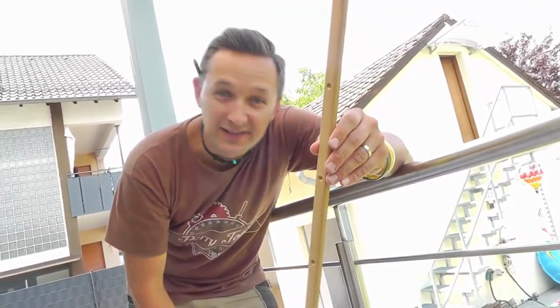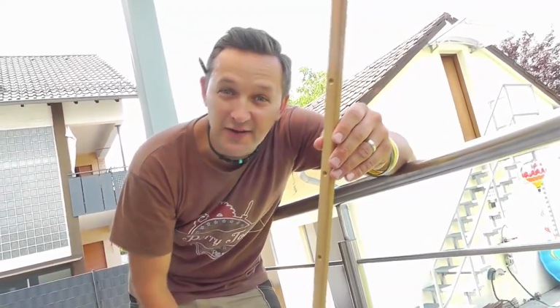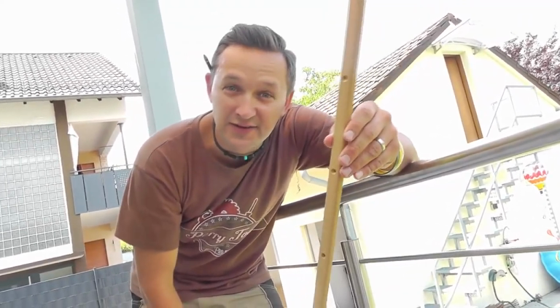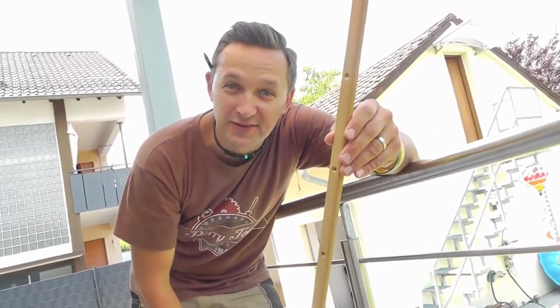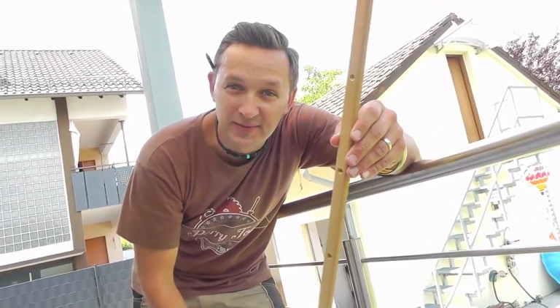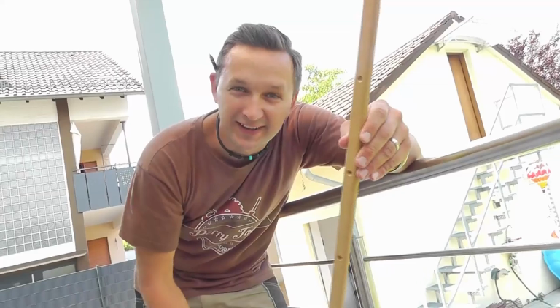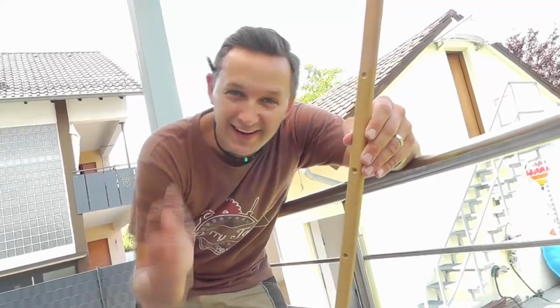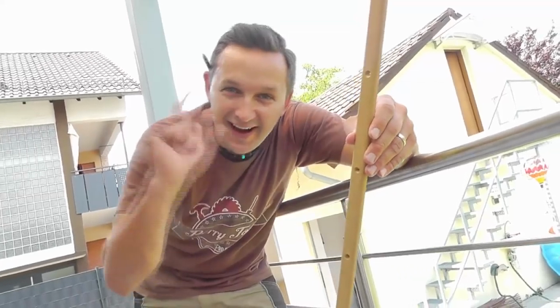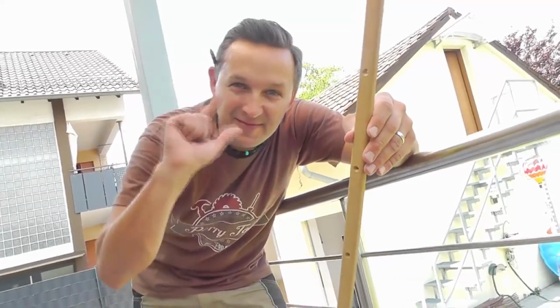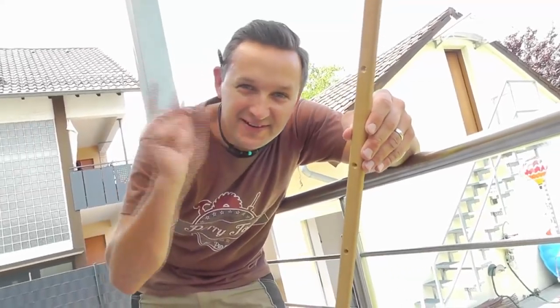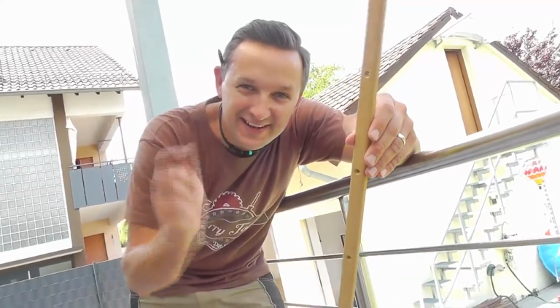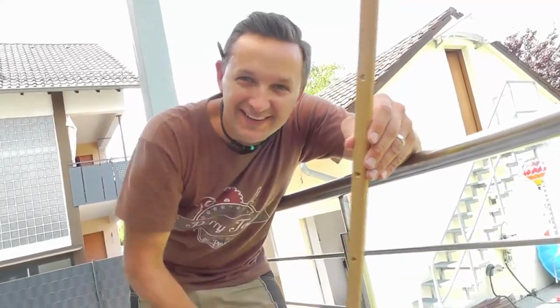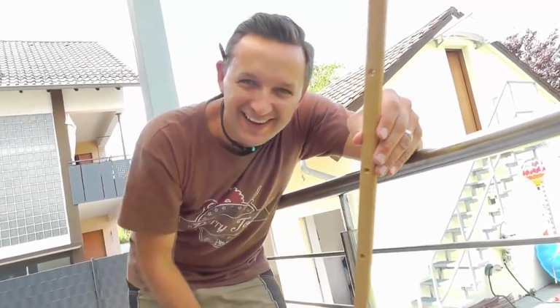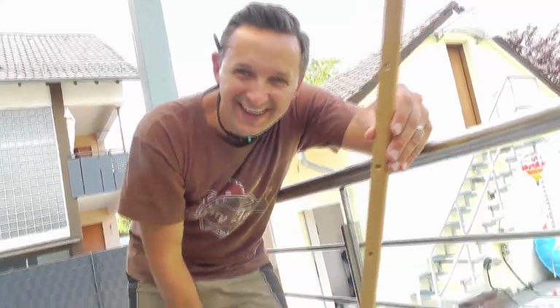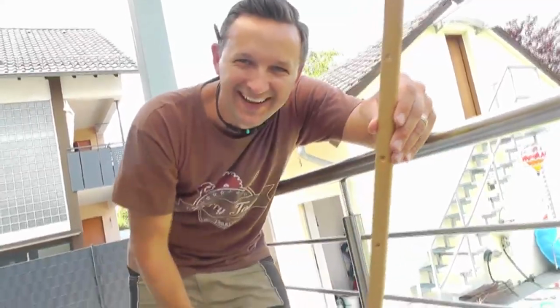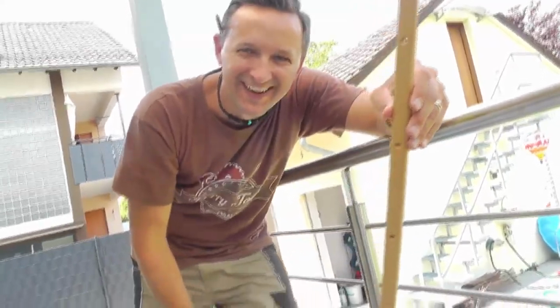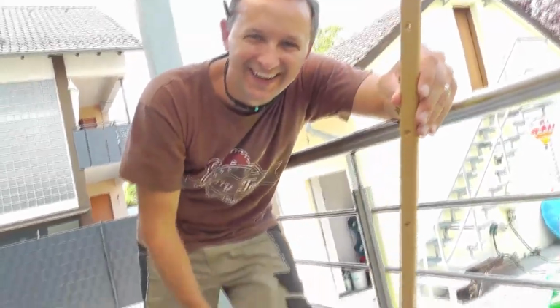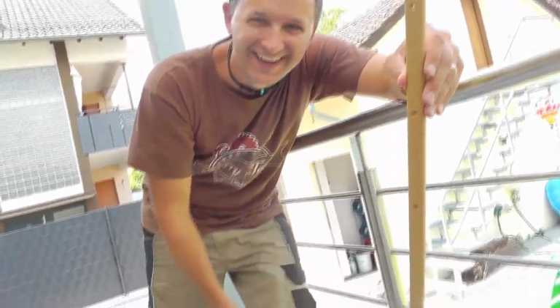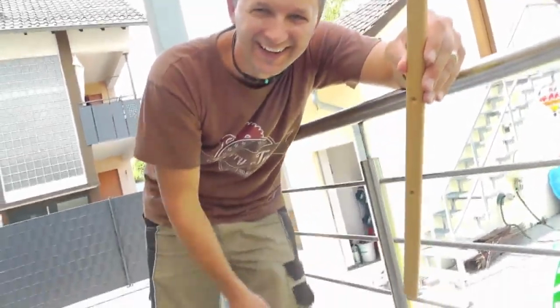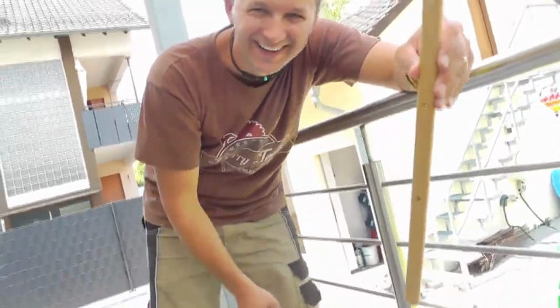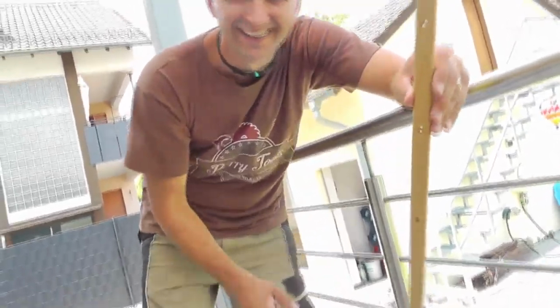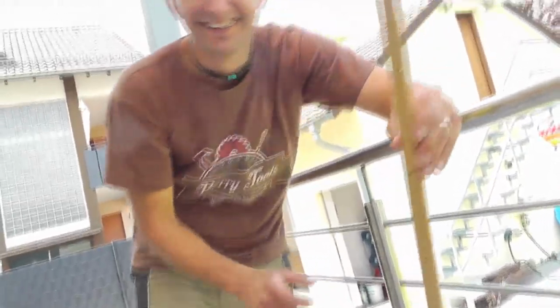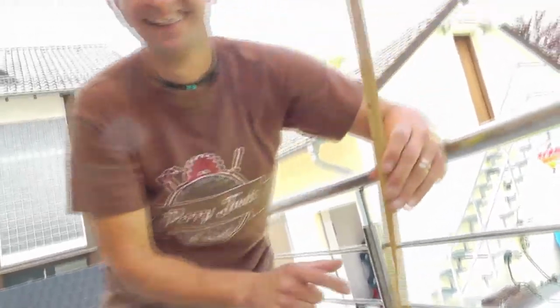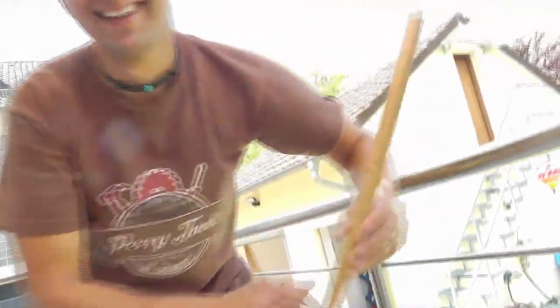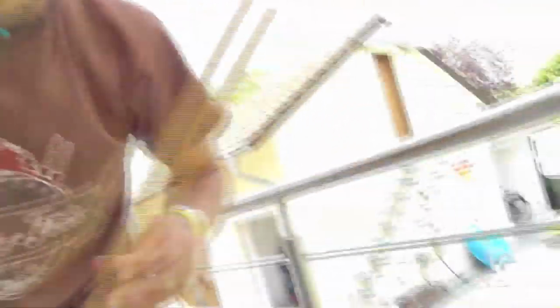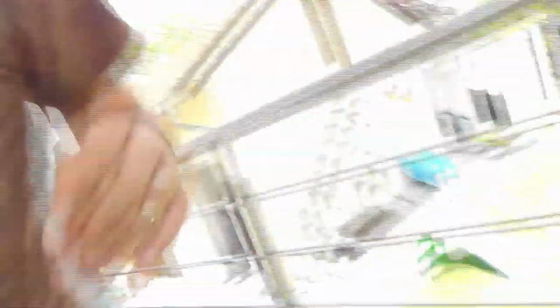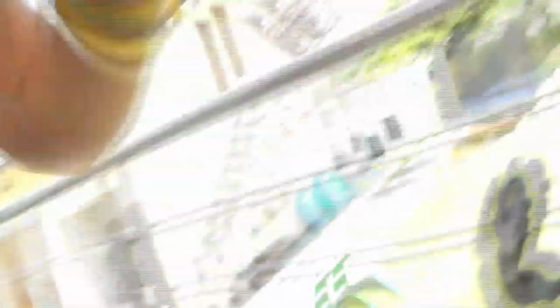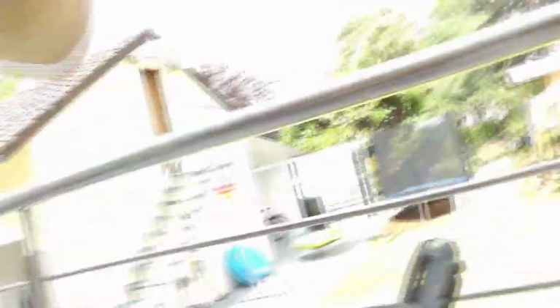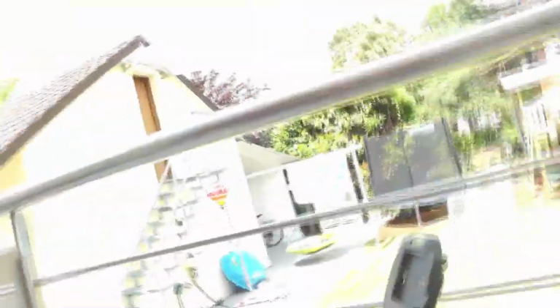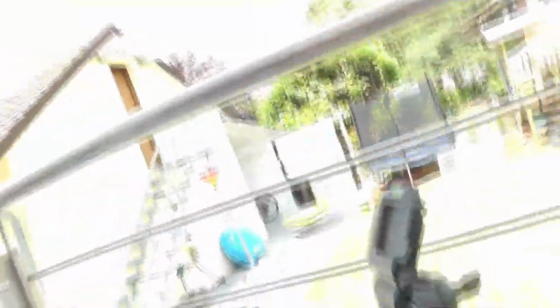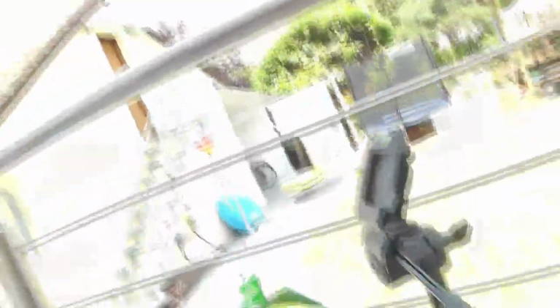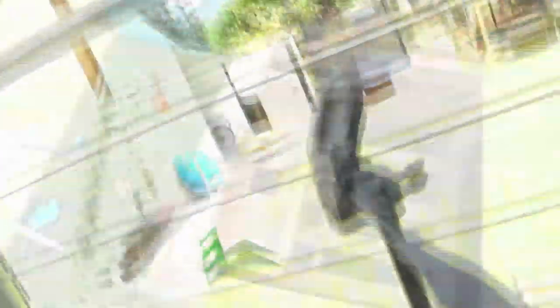My daughter is filming. Hi Marie! Daddy? Daddy?